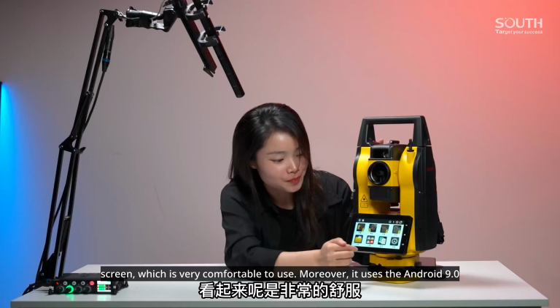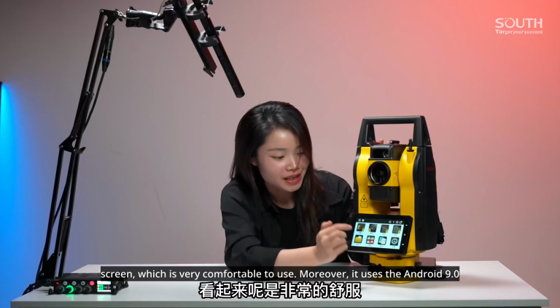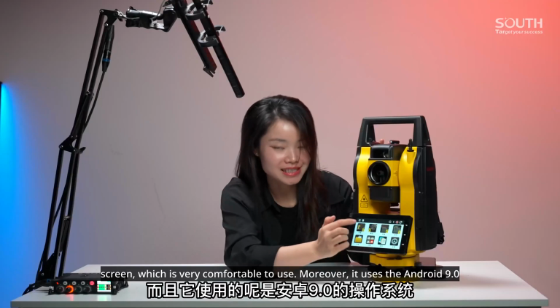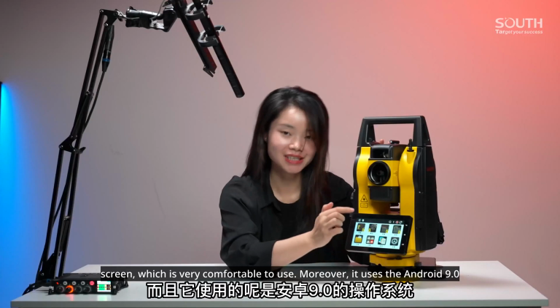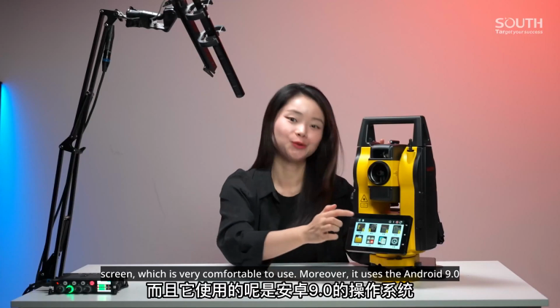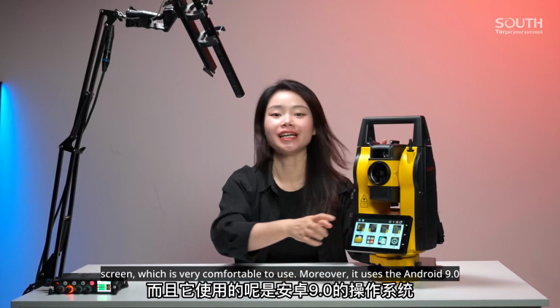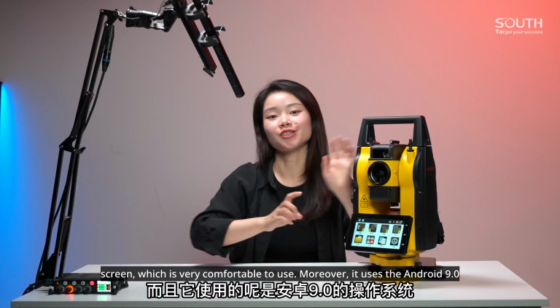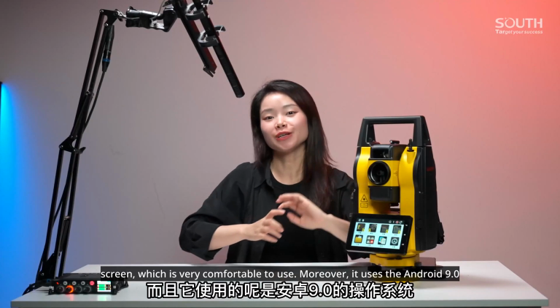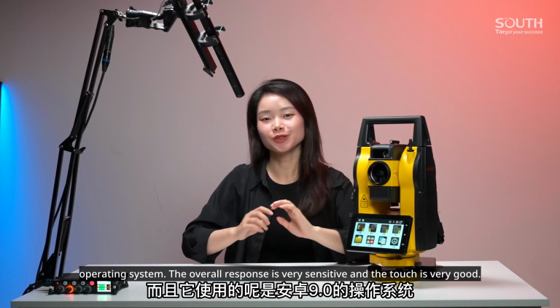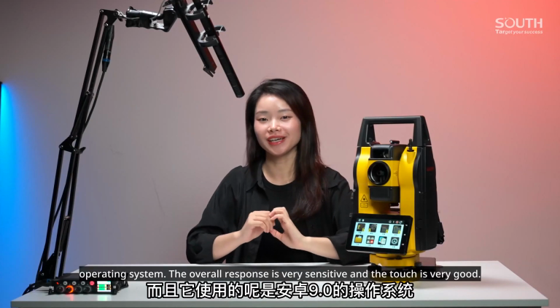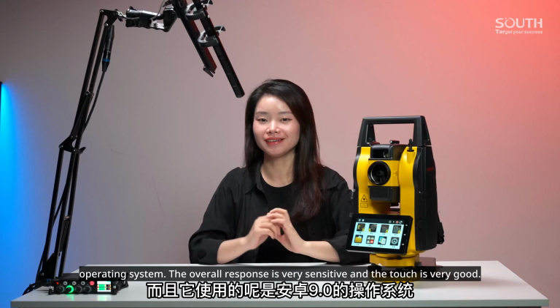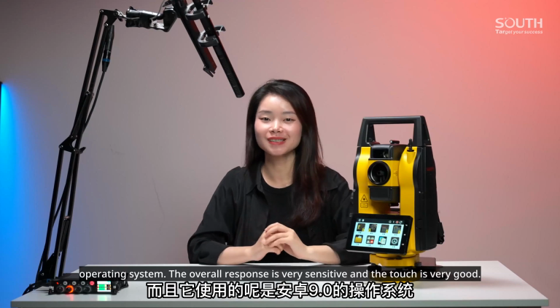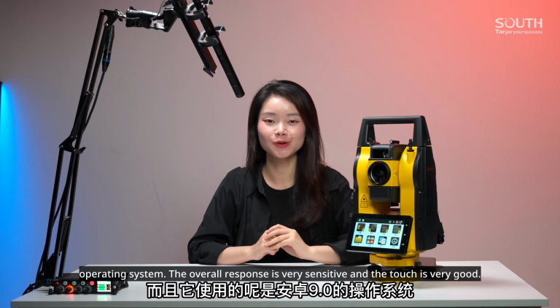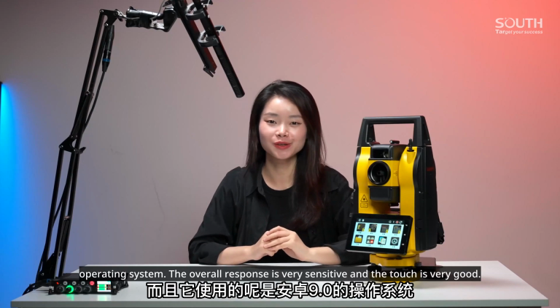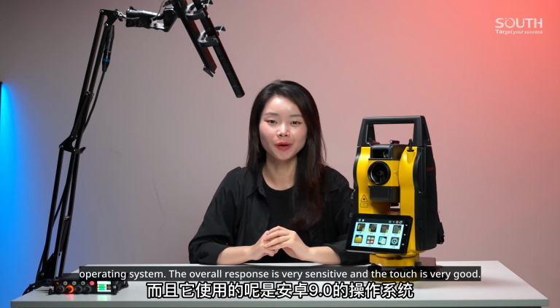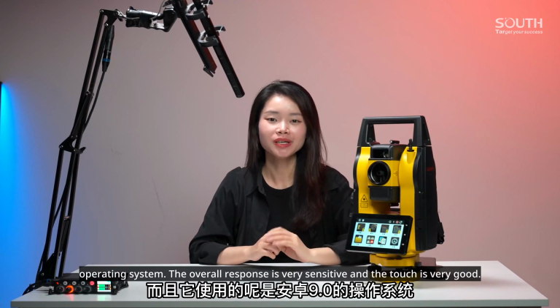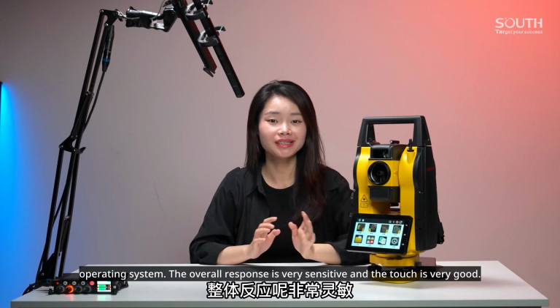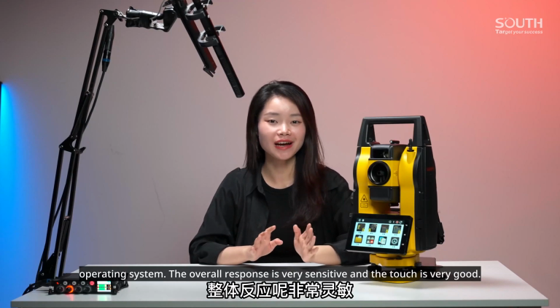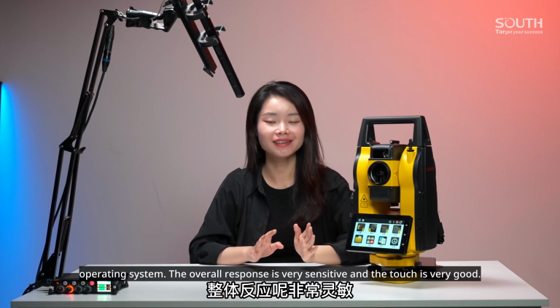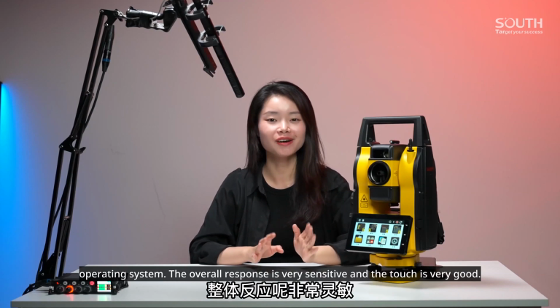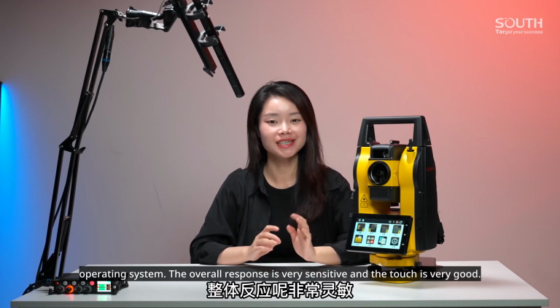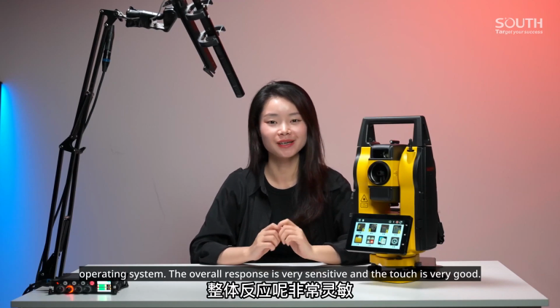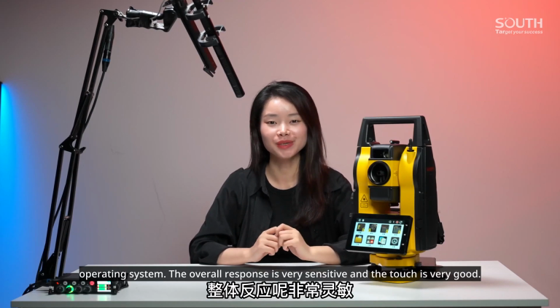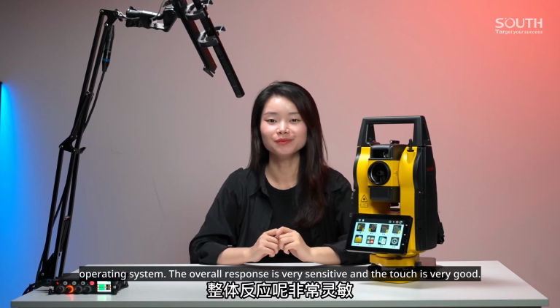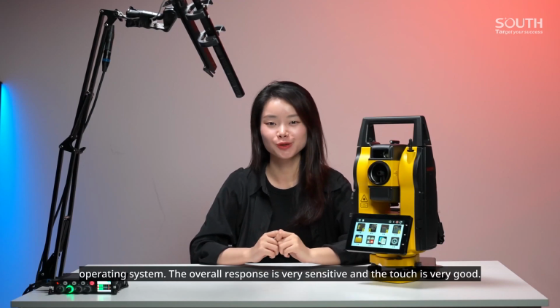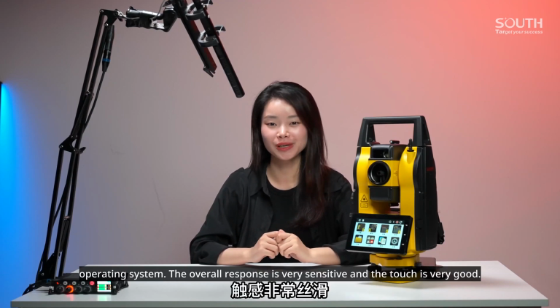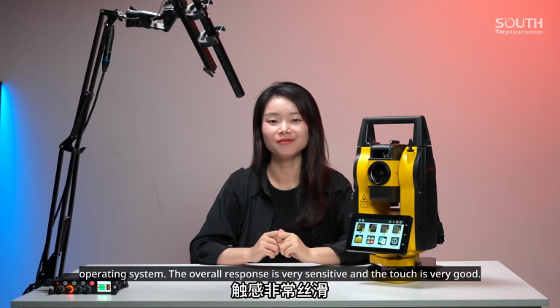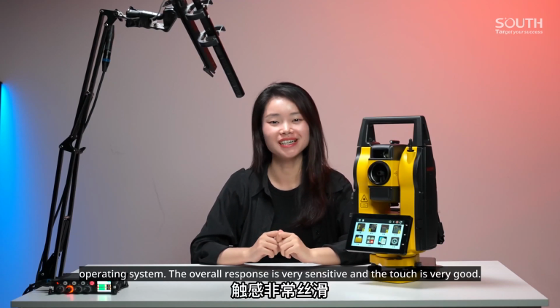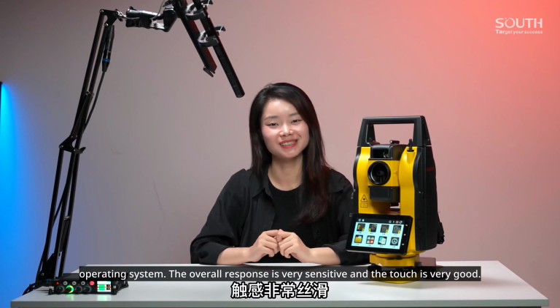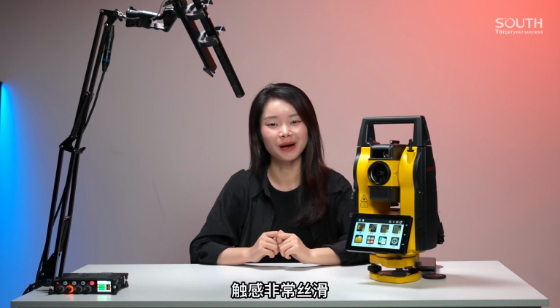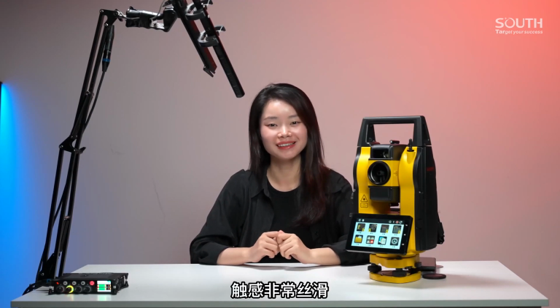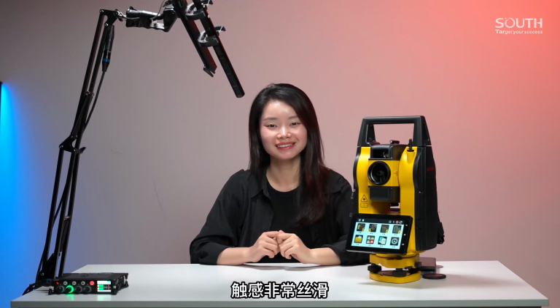Moreover, it uses the Android 9.0 operating system. The overall response is very sensitive and the touch experience is very good.